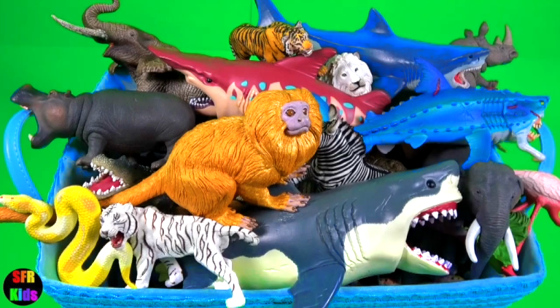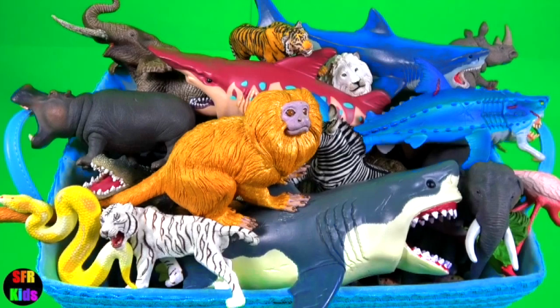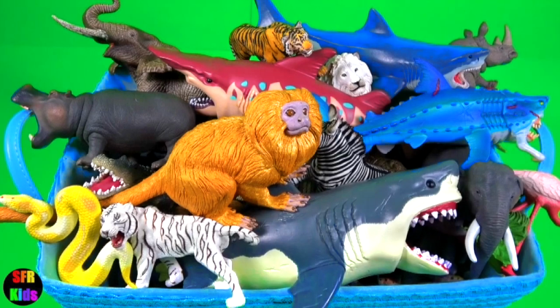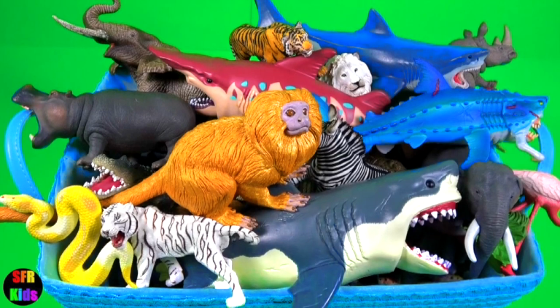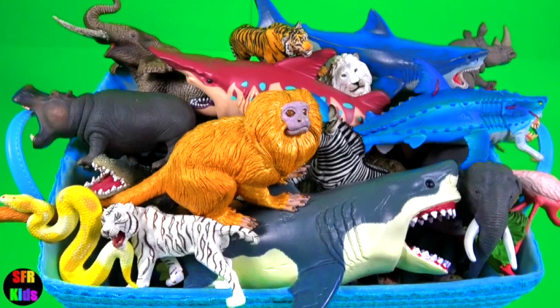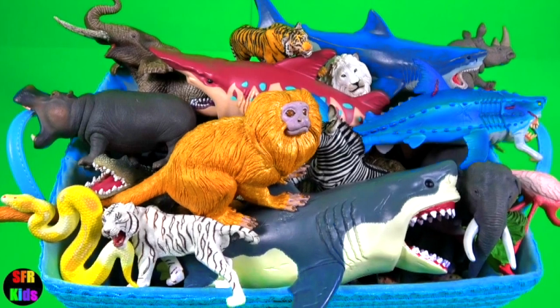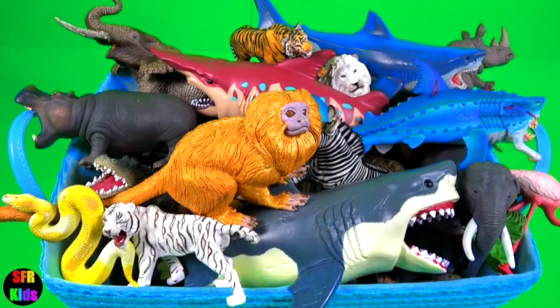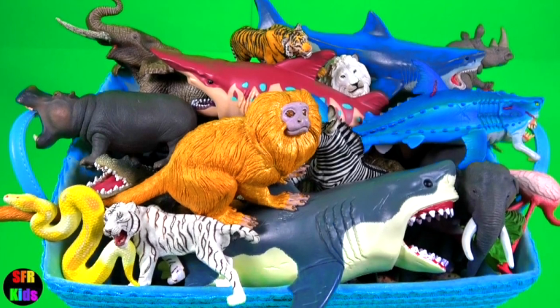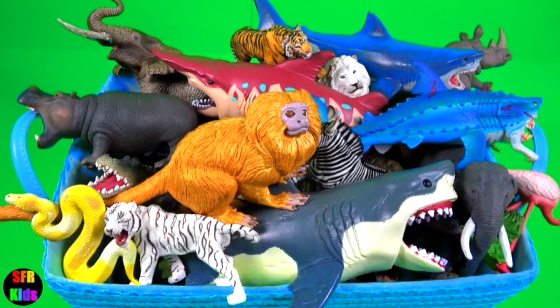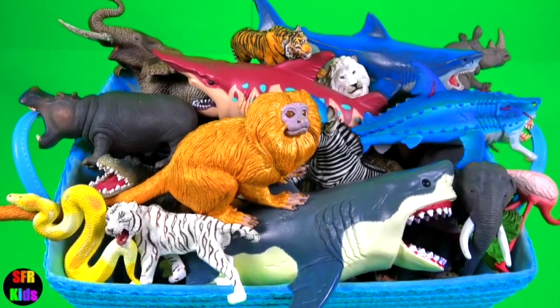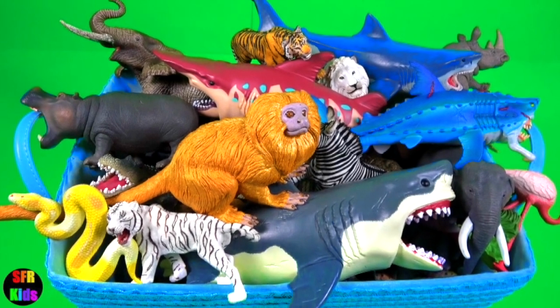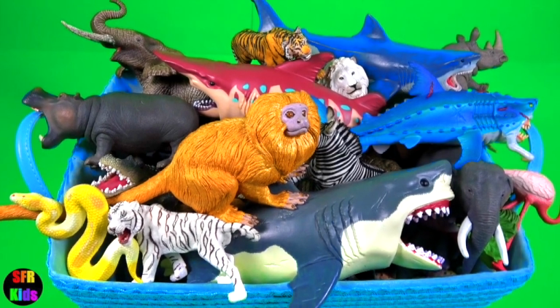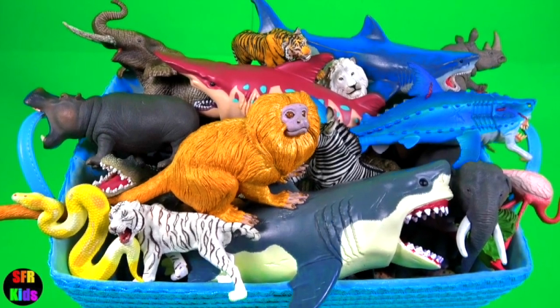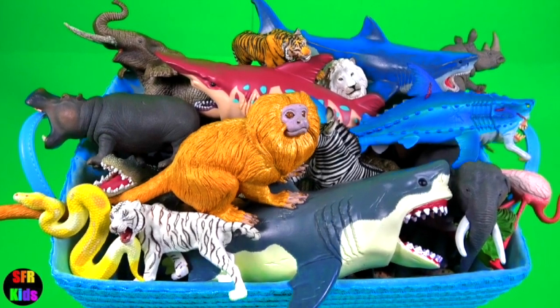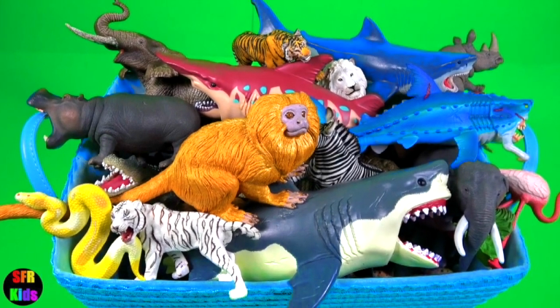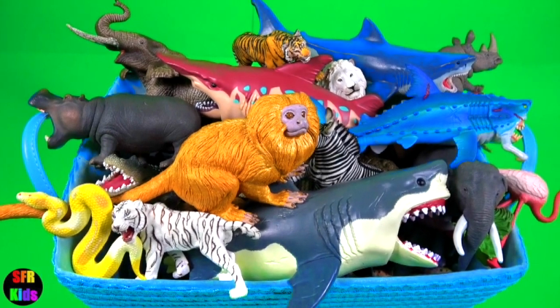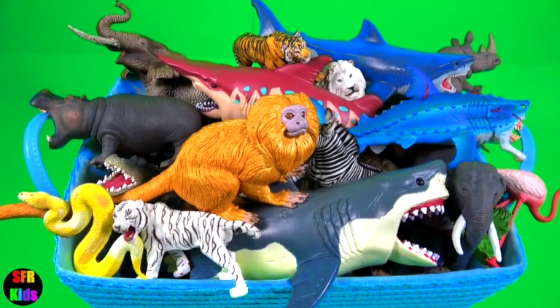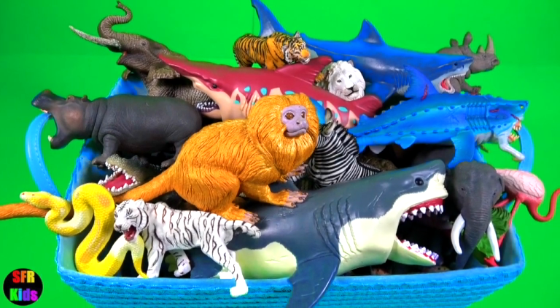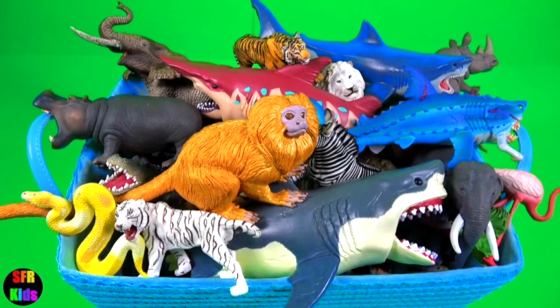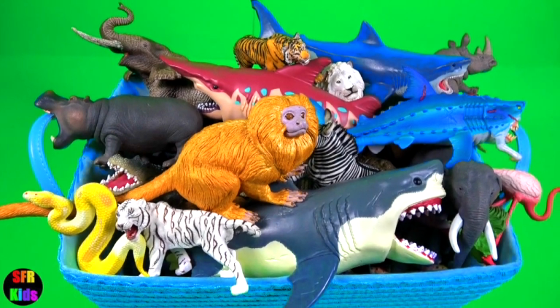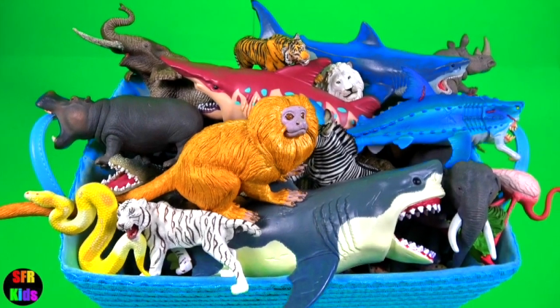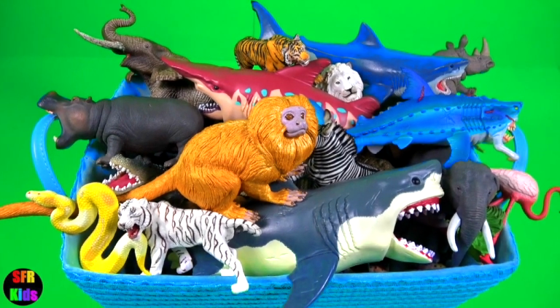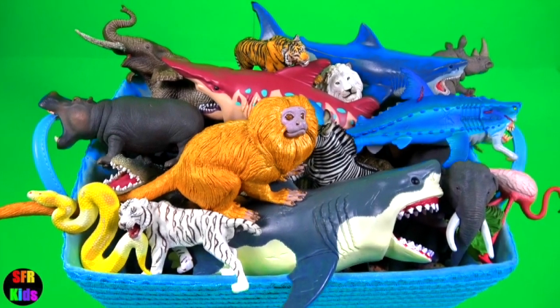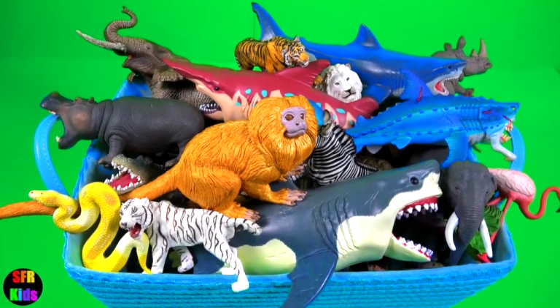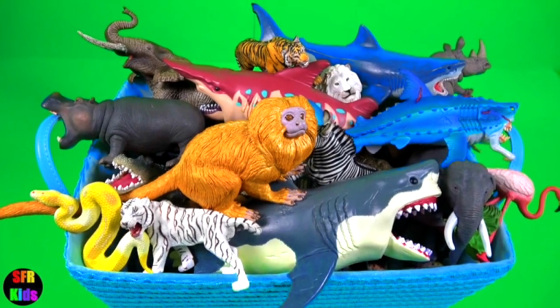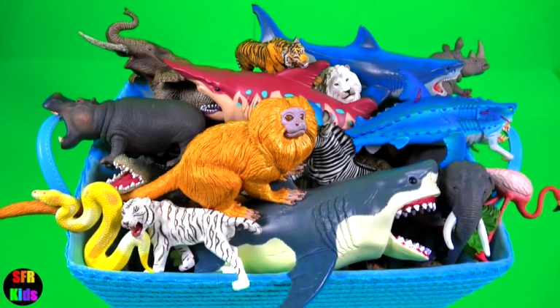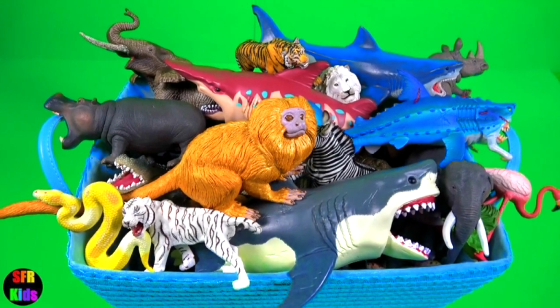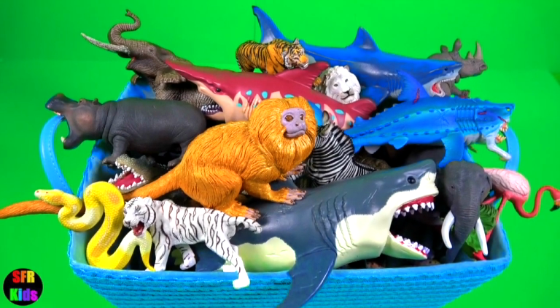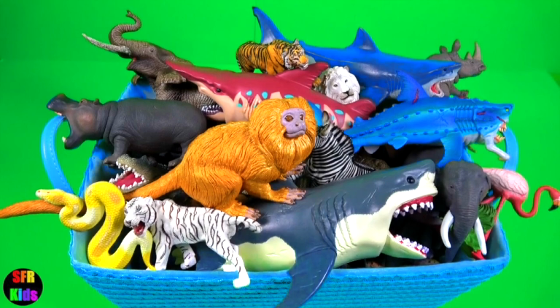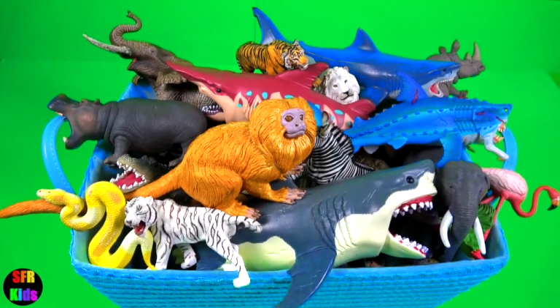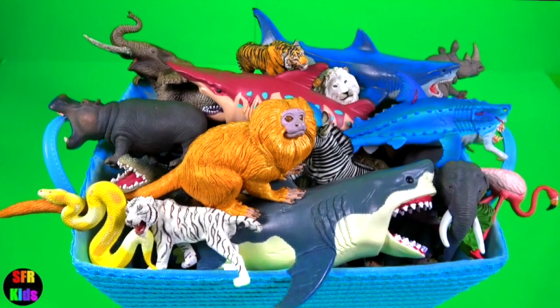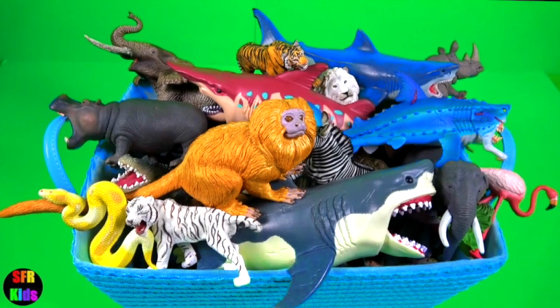Hey guys, it's Kerry. I've got 44 different wild animals.